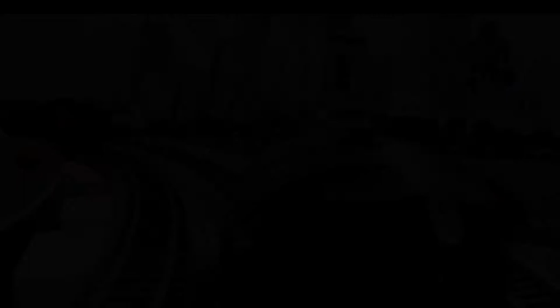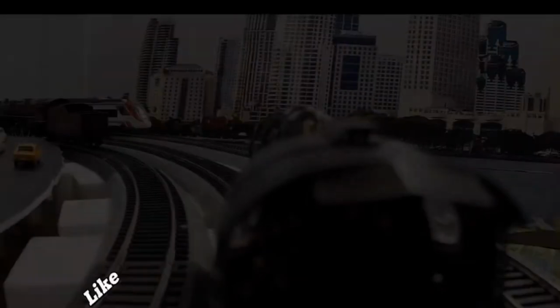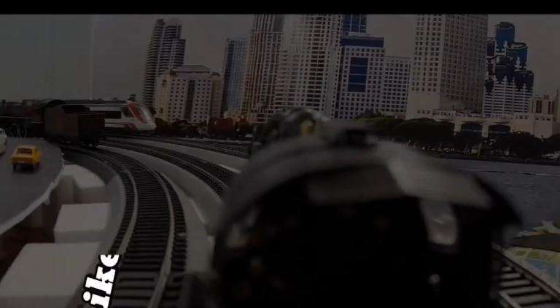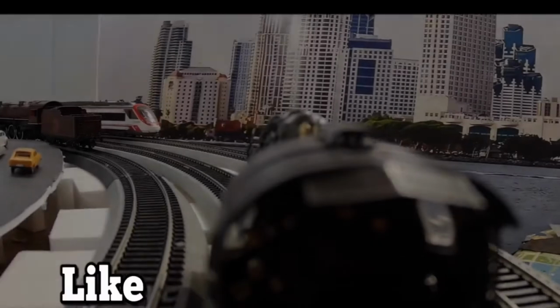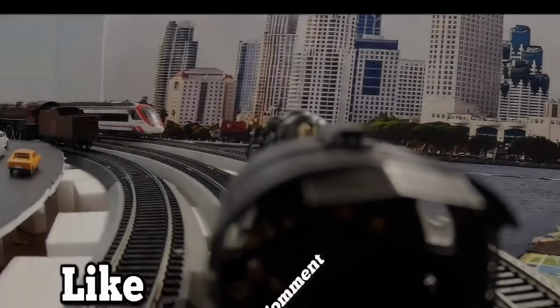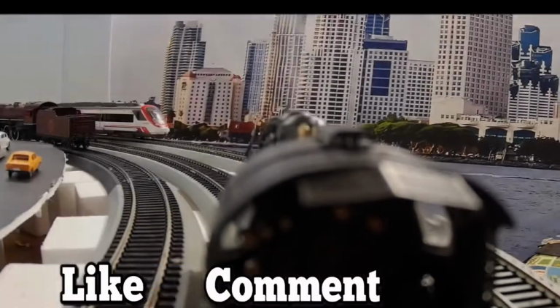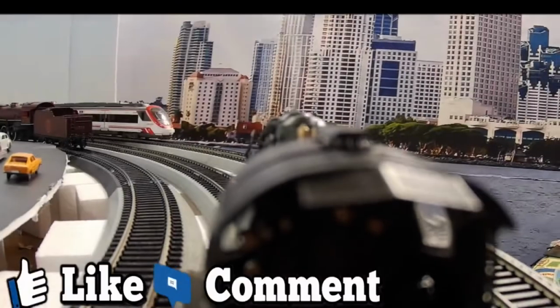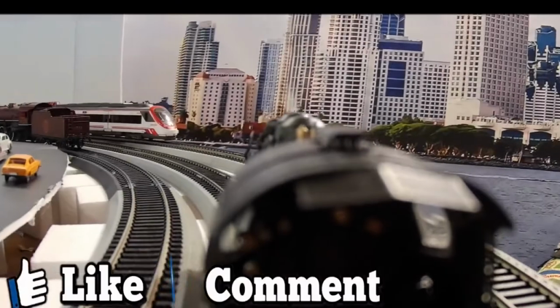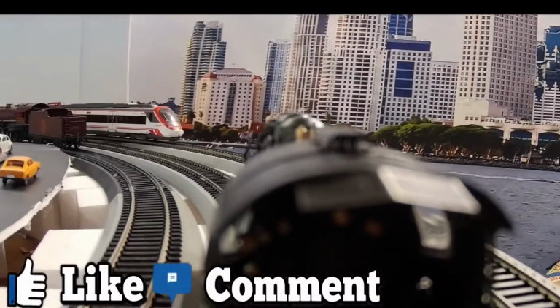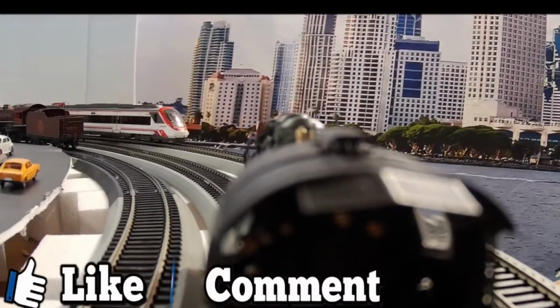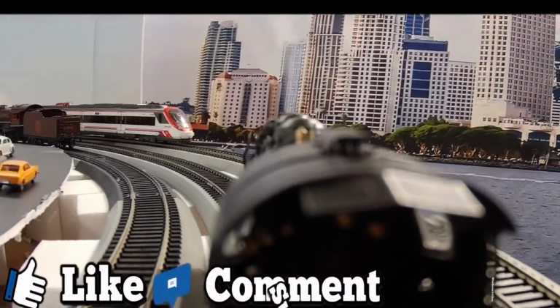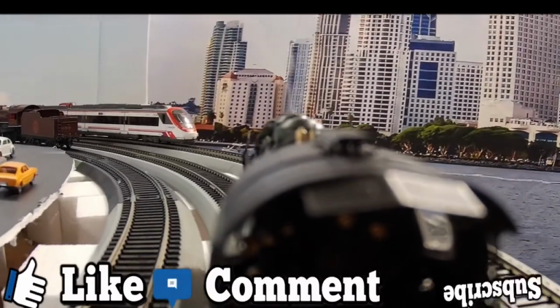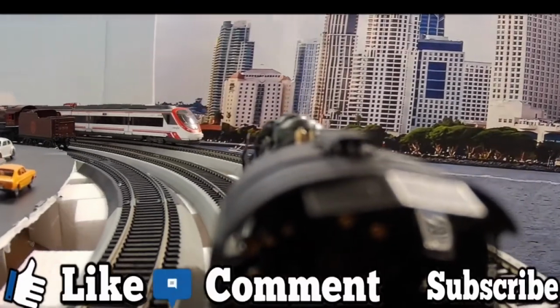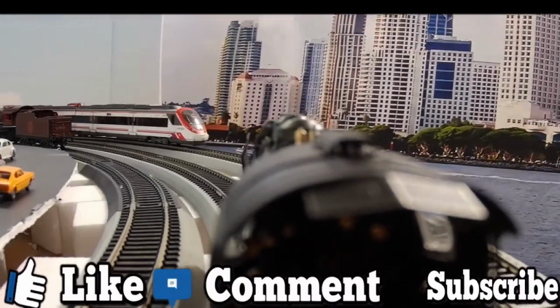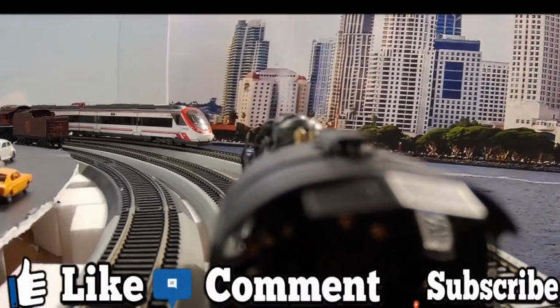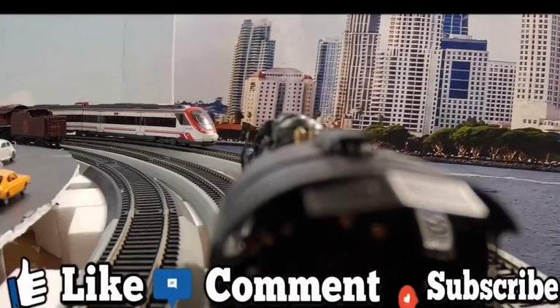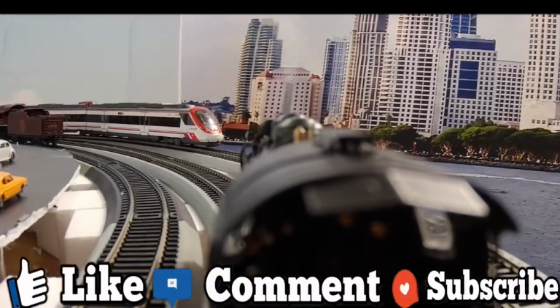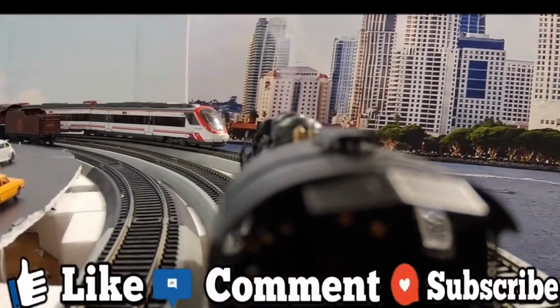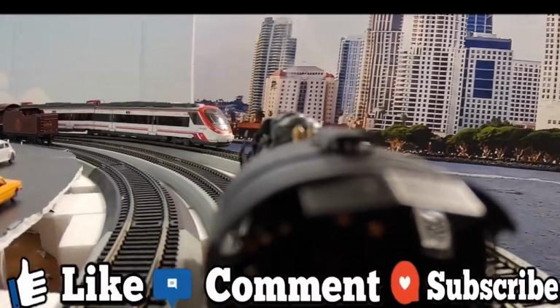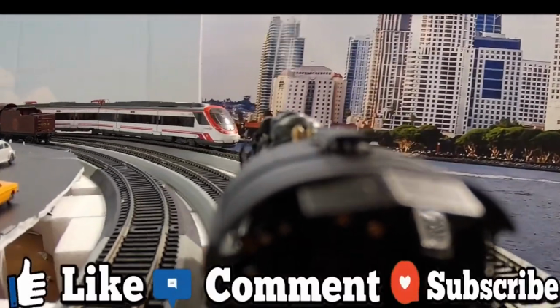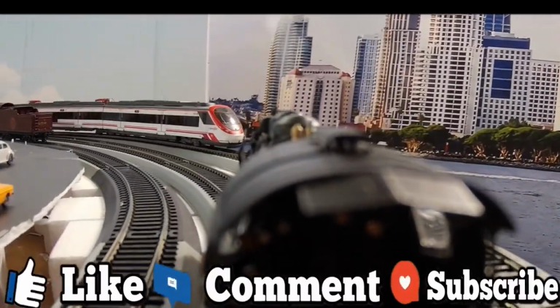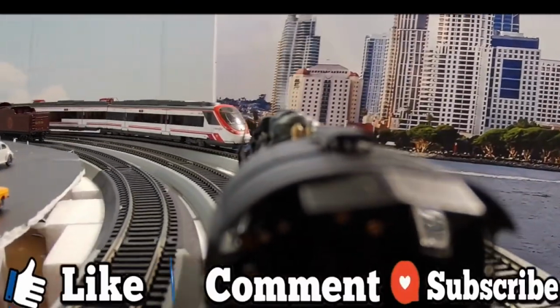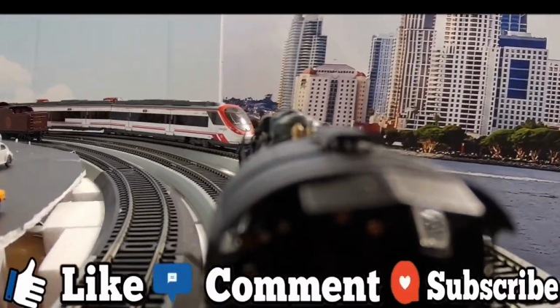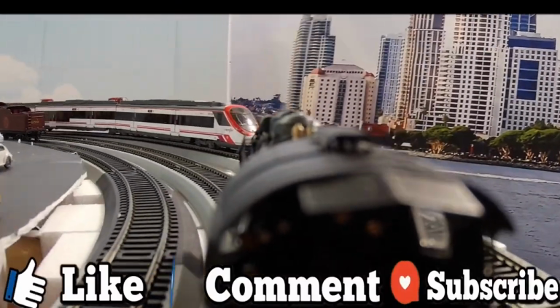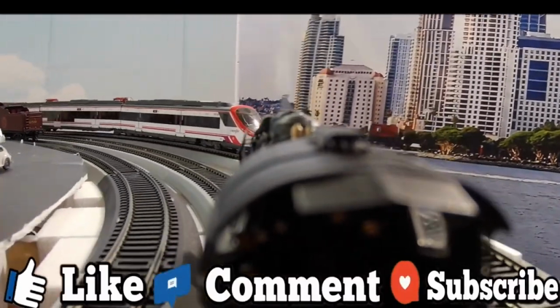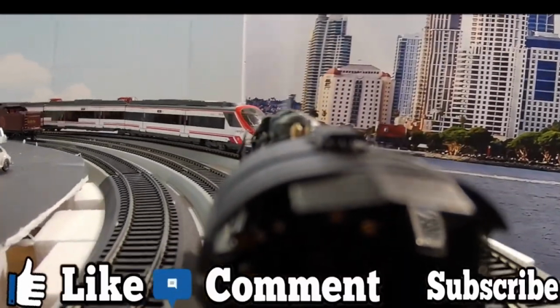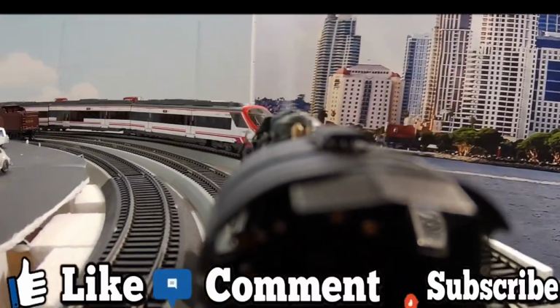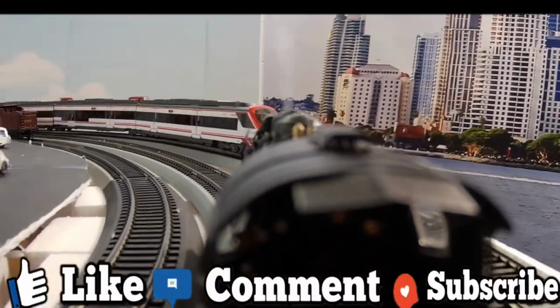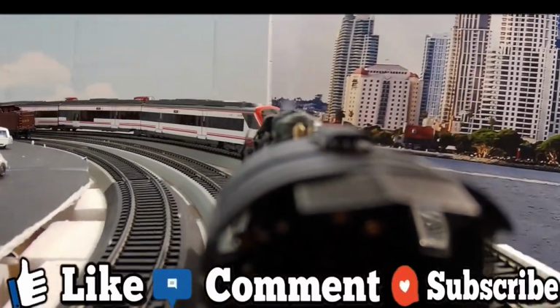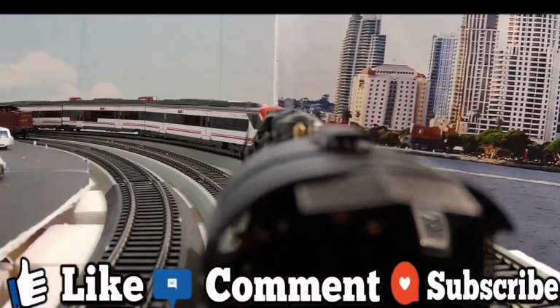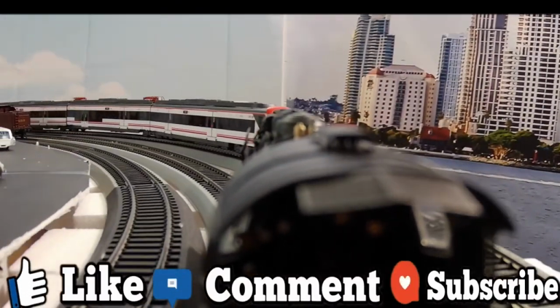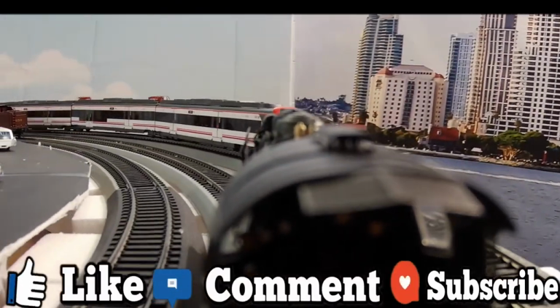Hey guys, so I know what kinds of things you want to see. Be sure to like, comment, and subscribe.